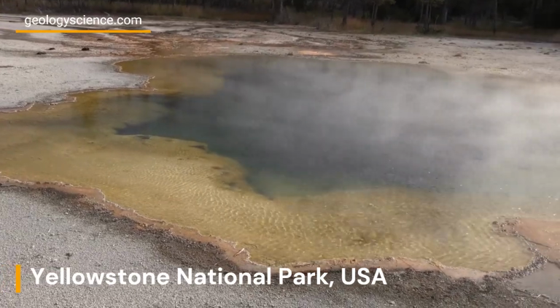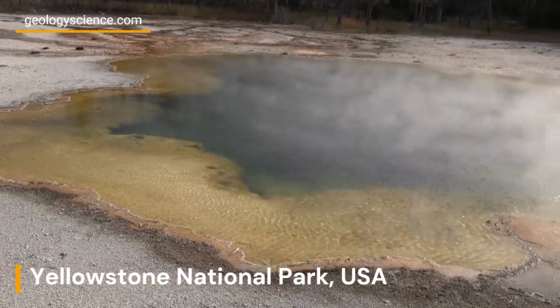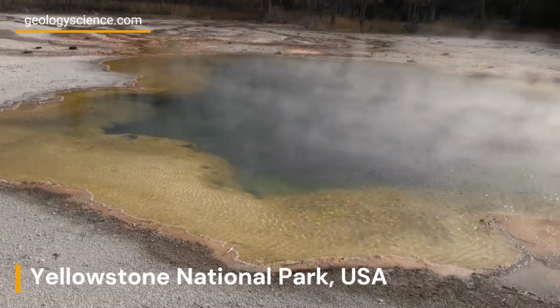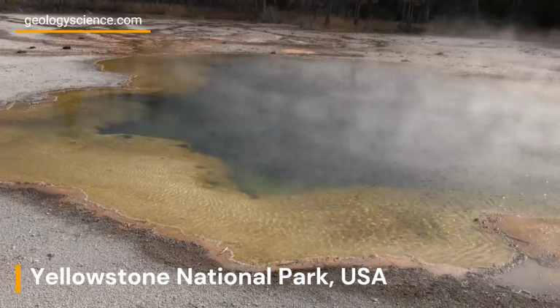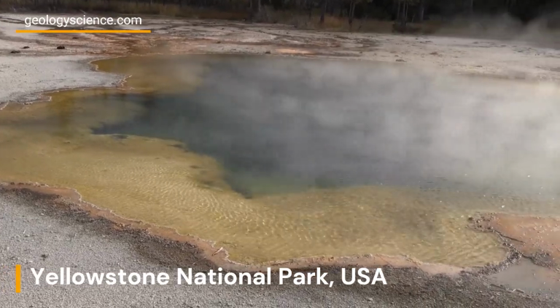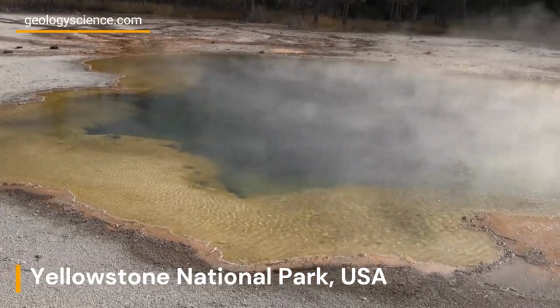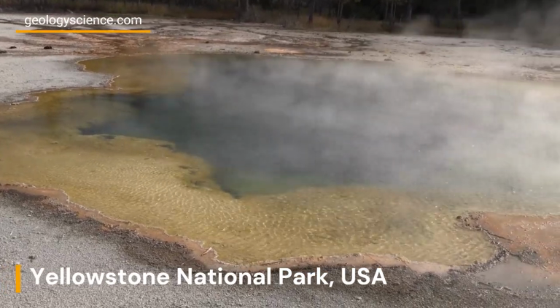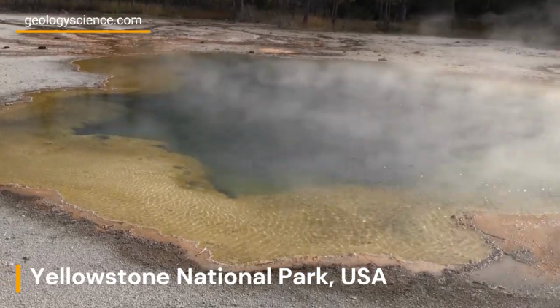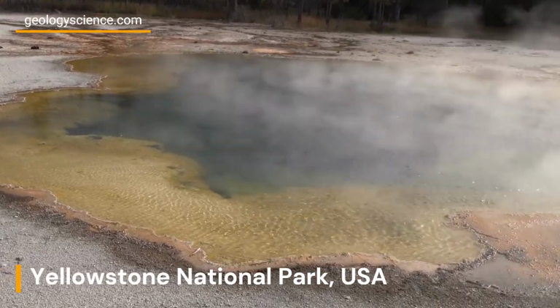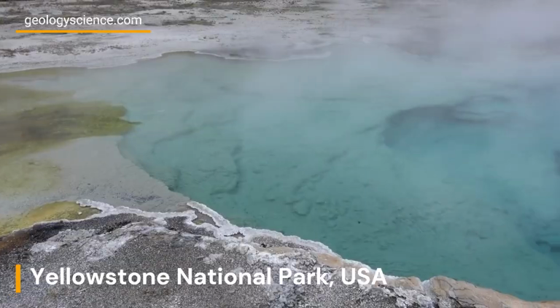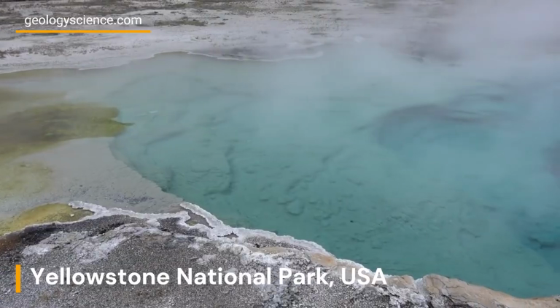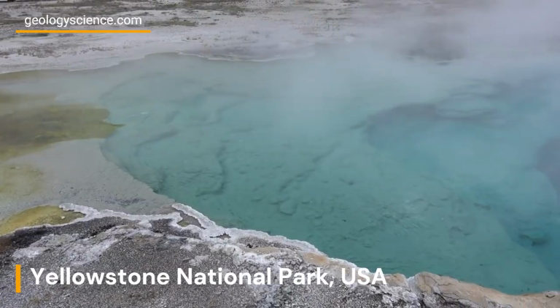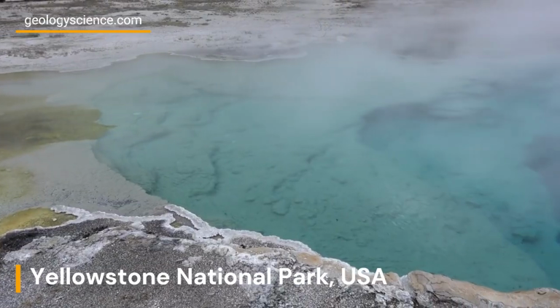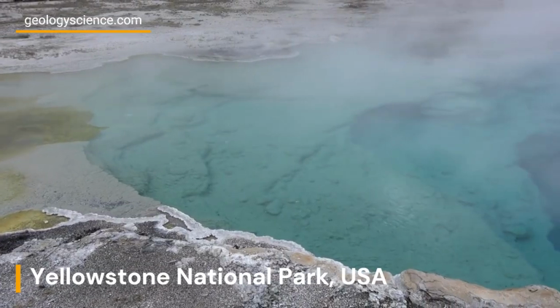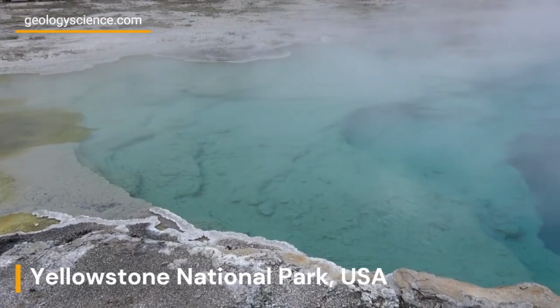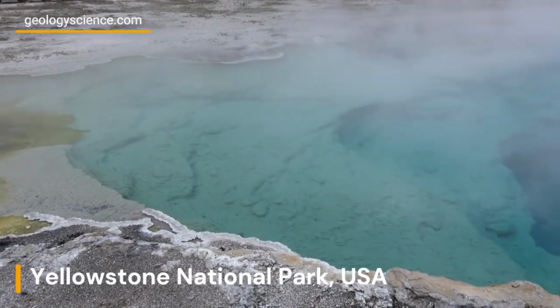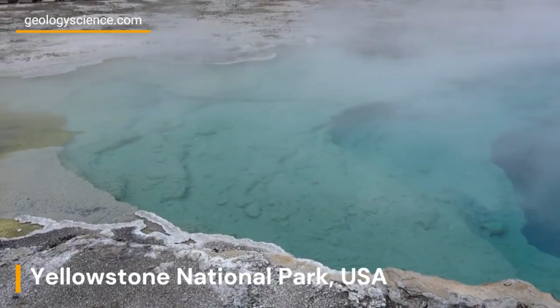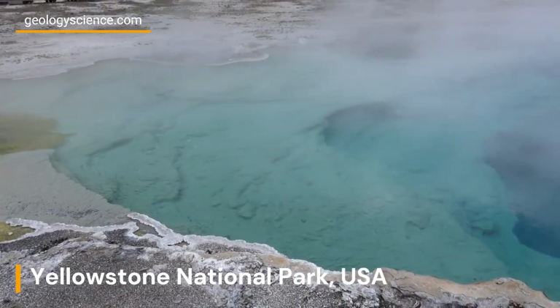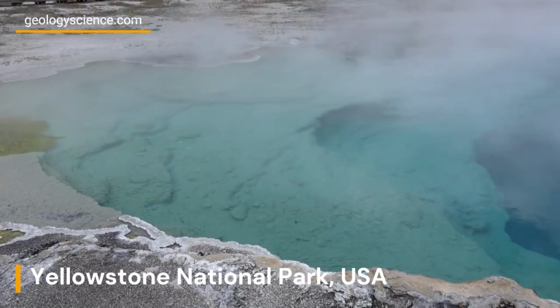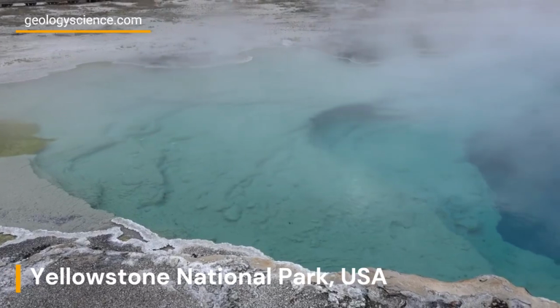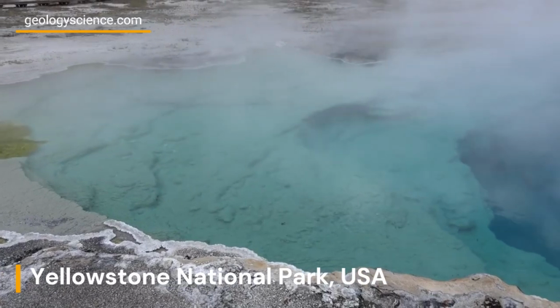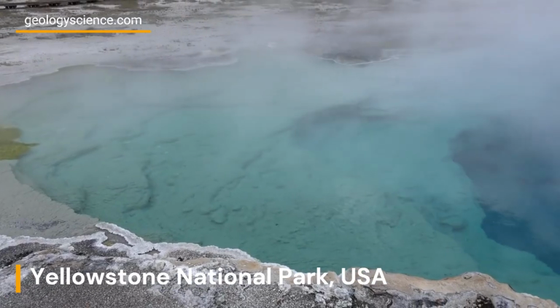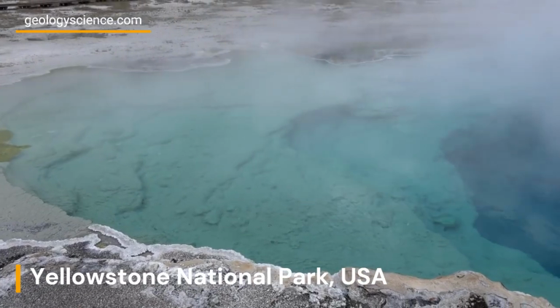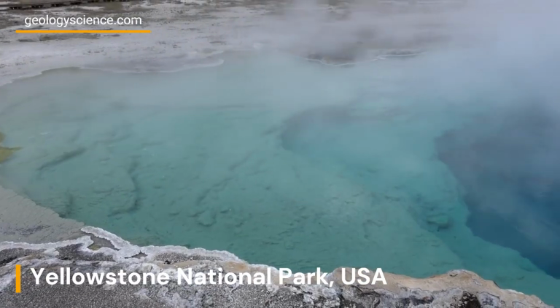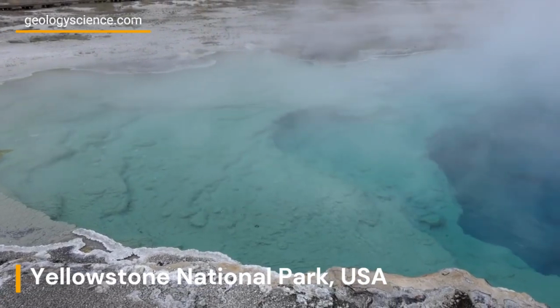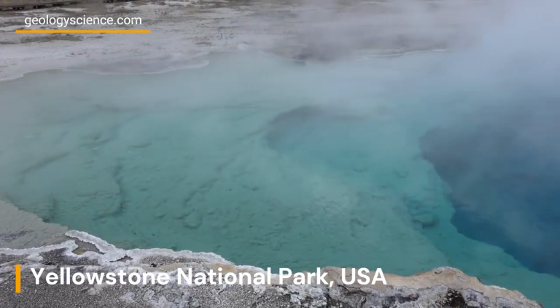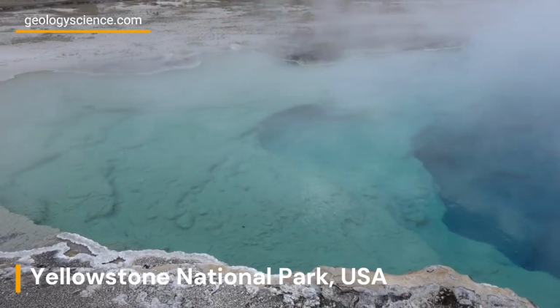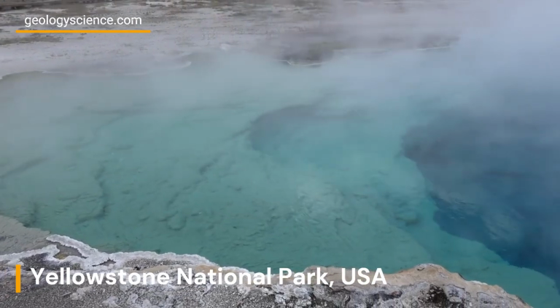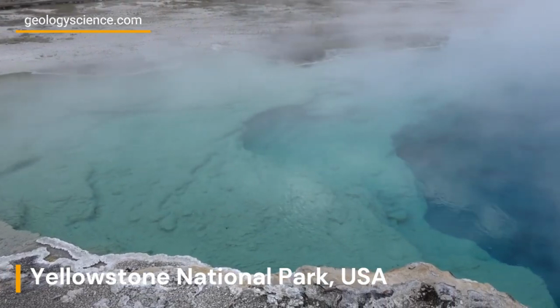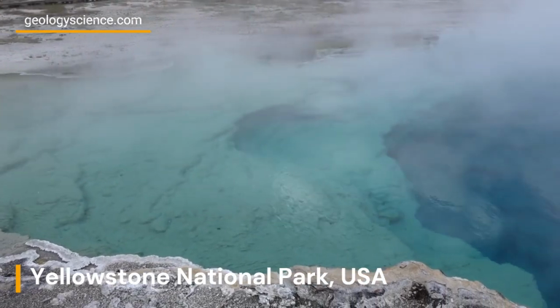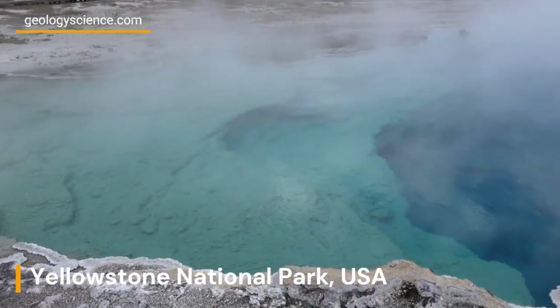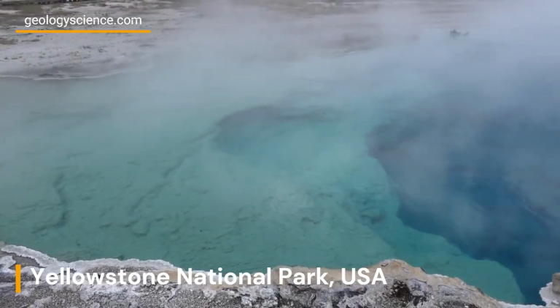The fumaroles at Norris can reach temperatures of up to 200 degrees Celsius, making them some of the hottest in the park.